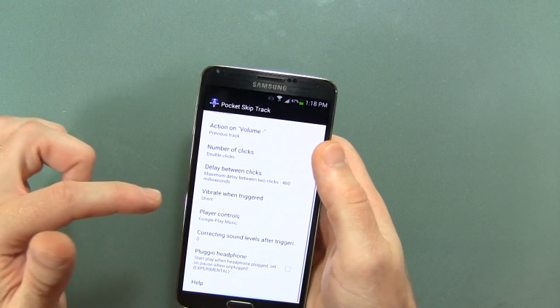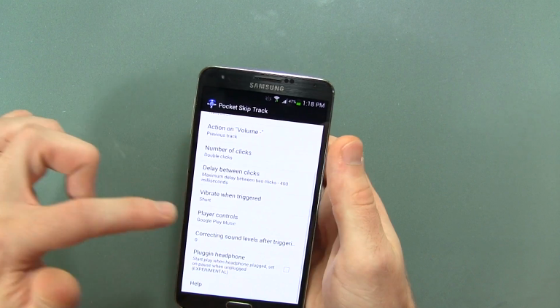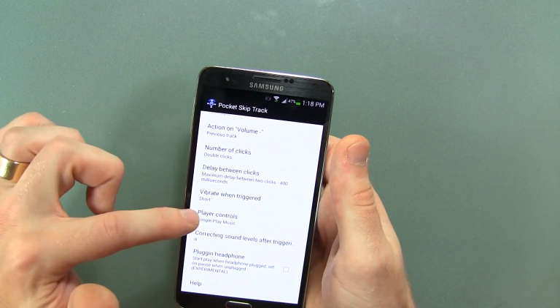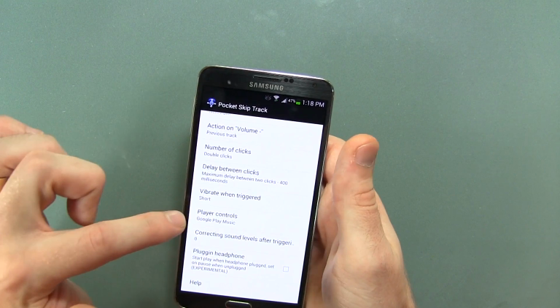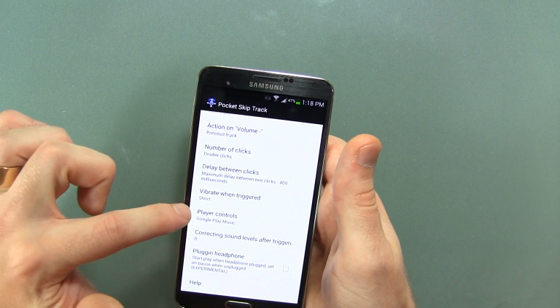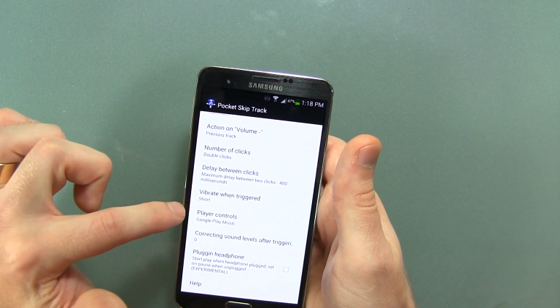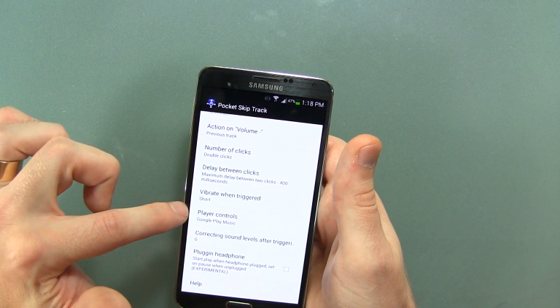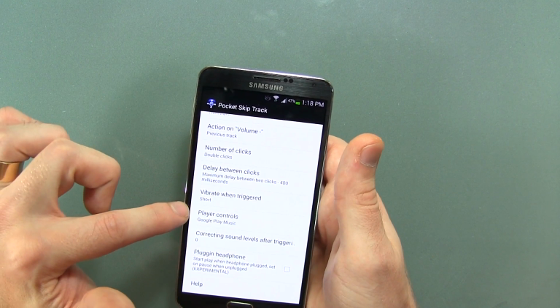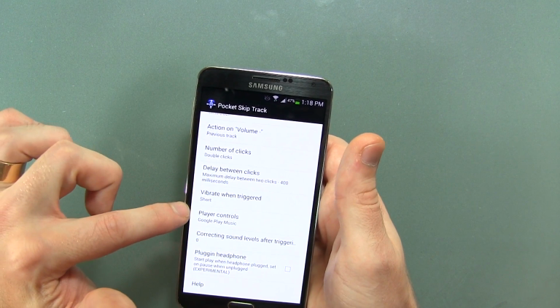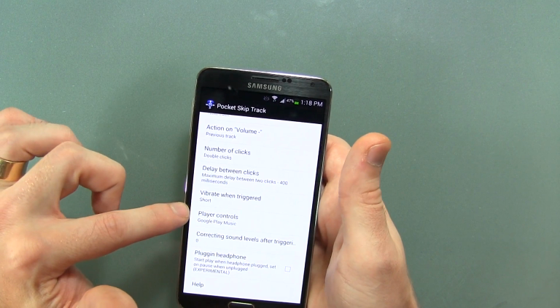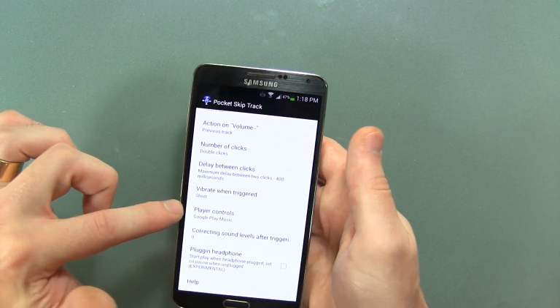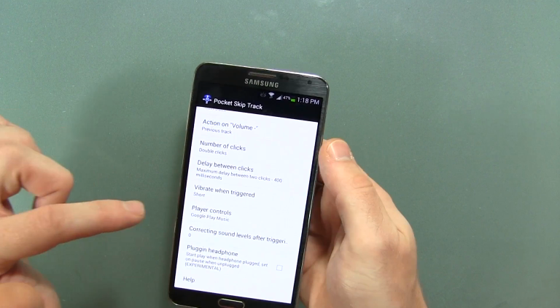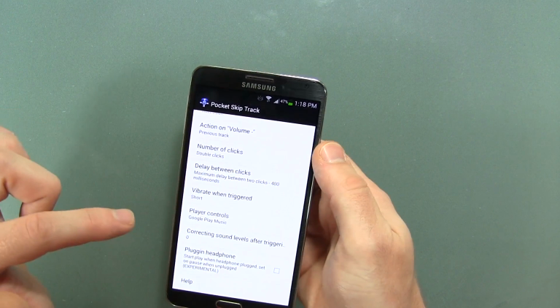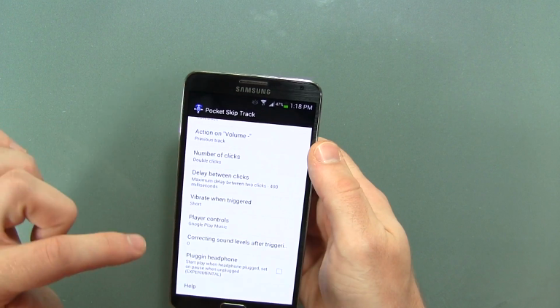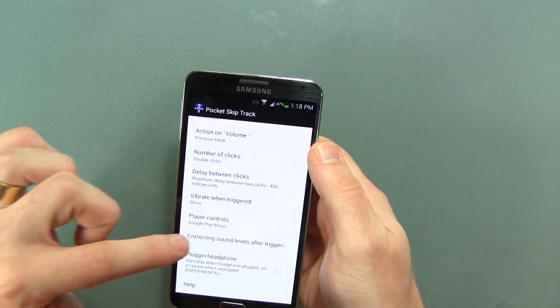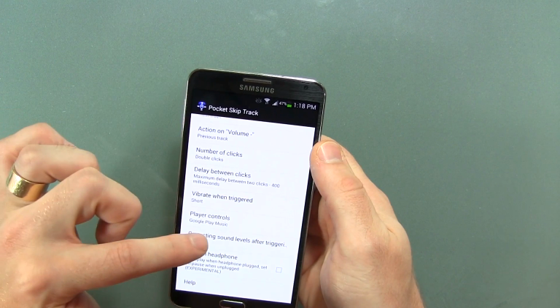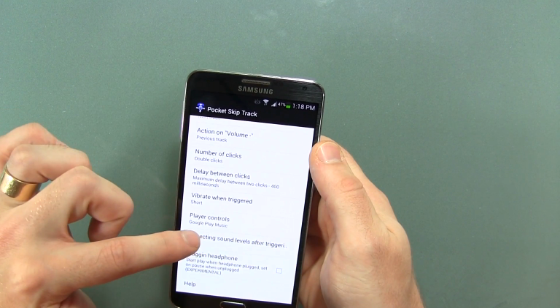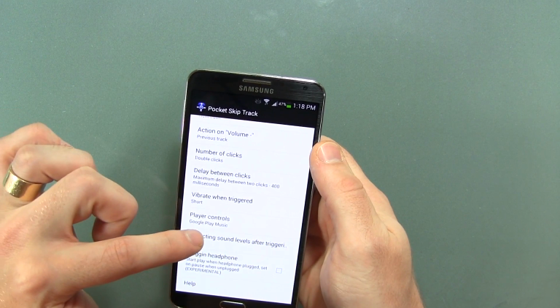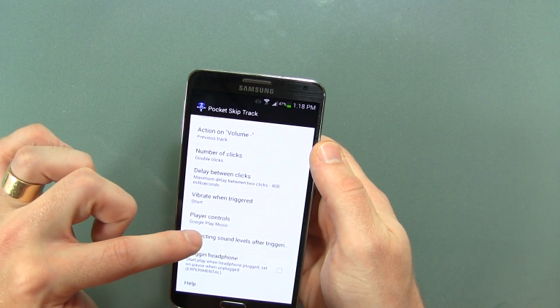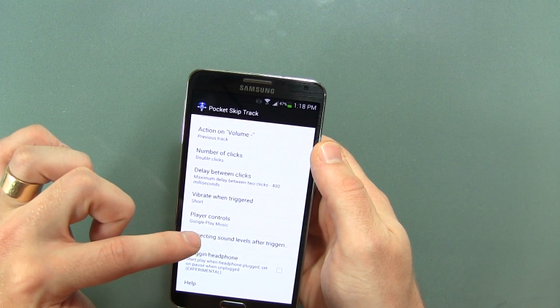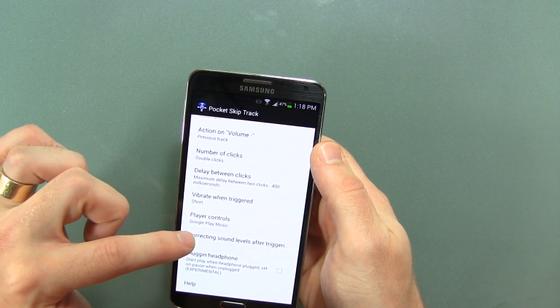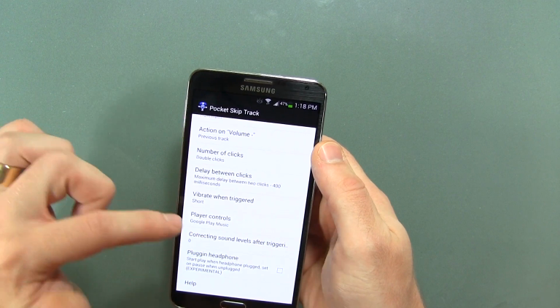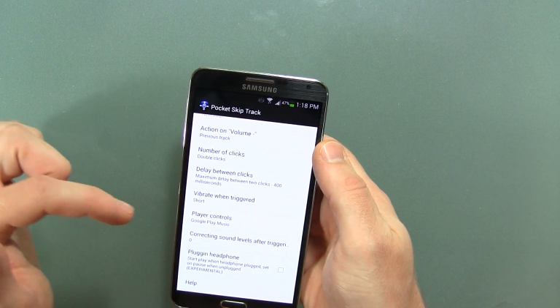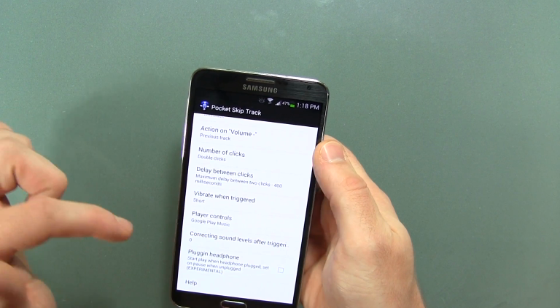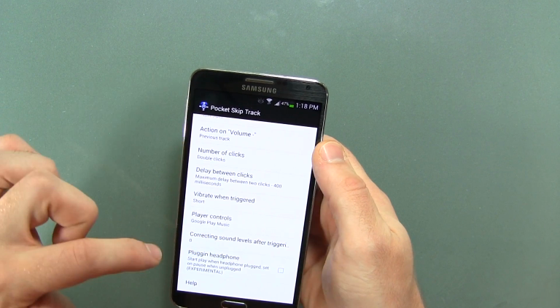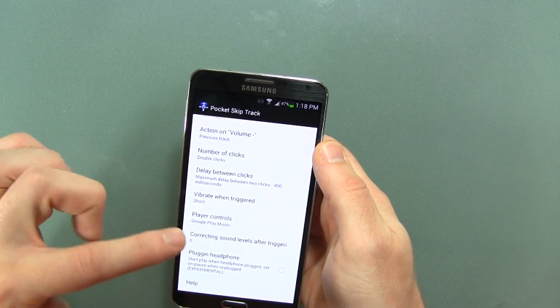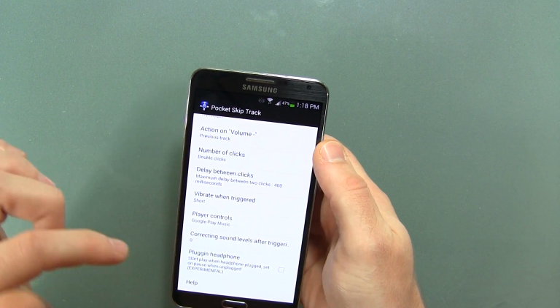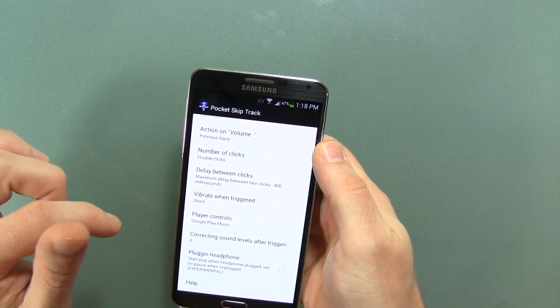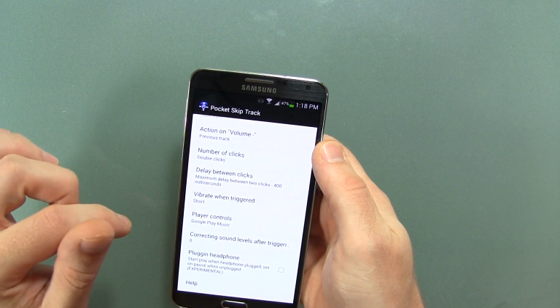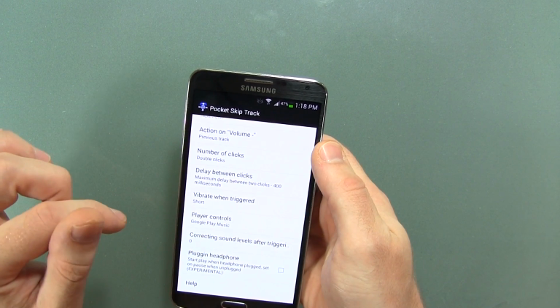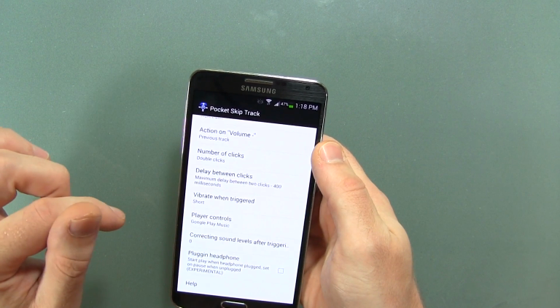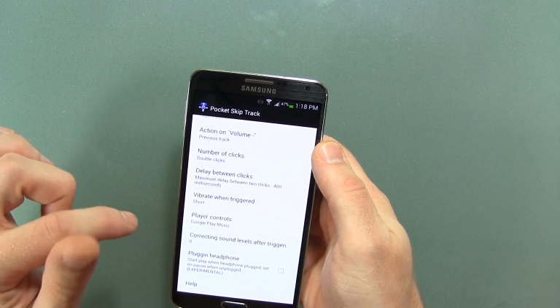Player controls — I'm going to show you that in just a moment here. Correcting sound levels after triggering and plug-in headphones.